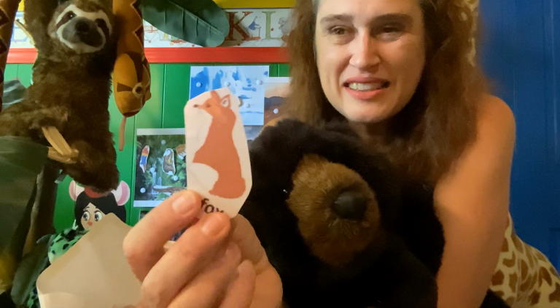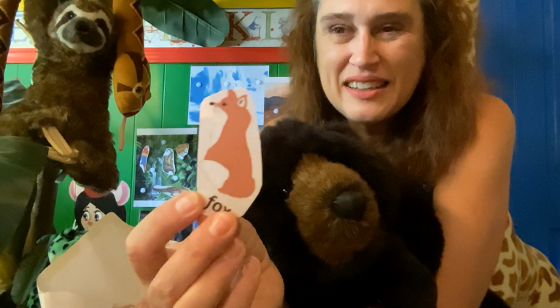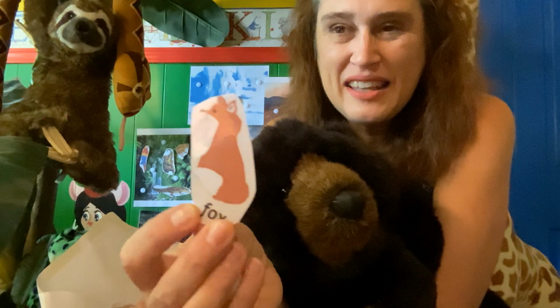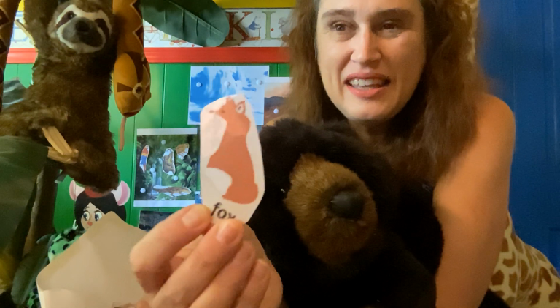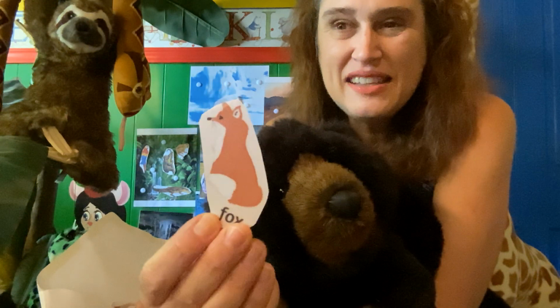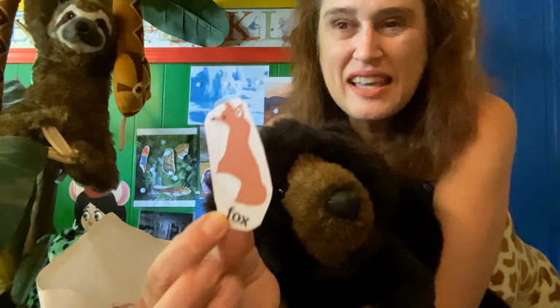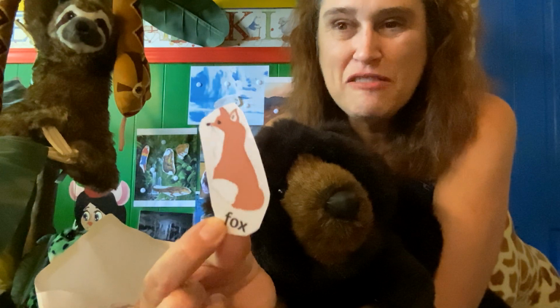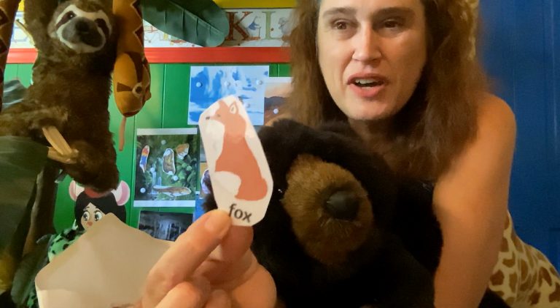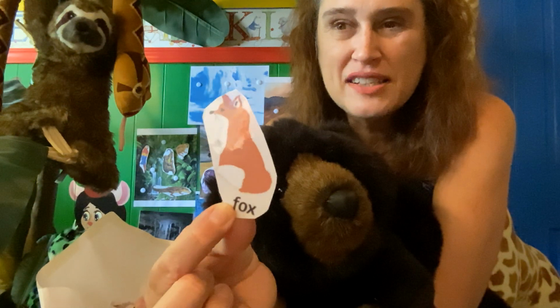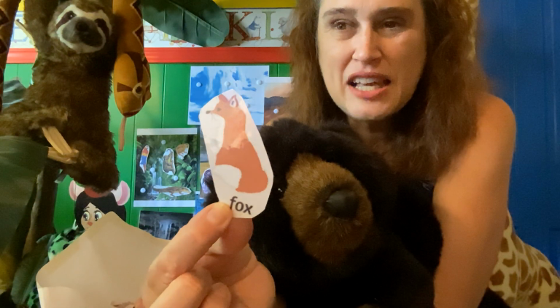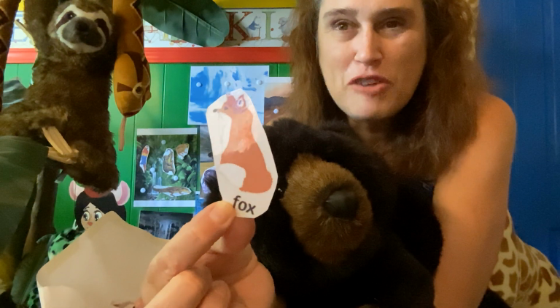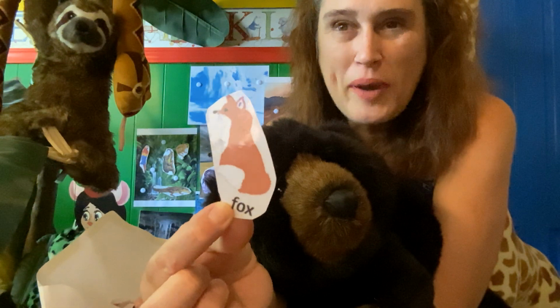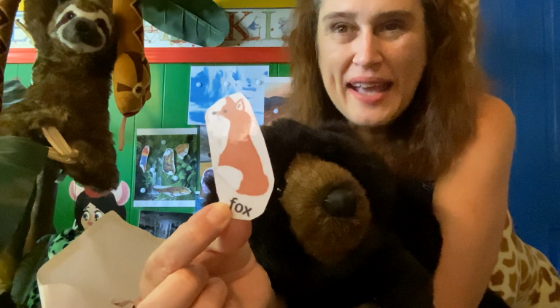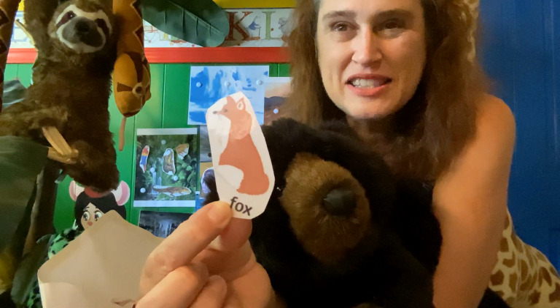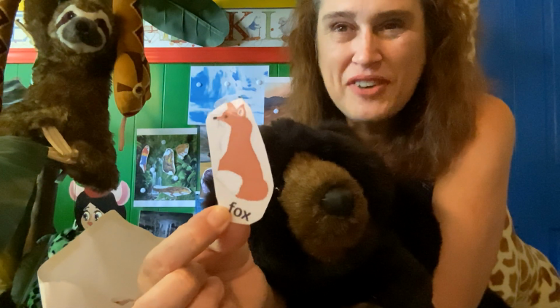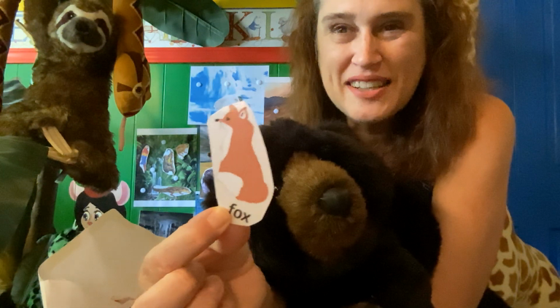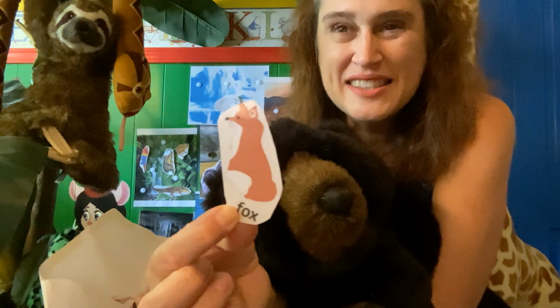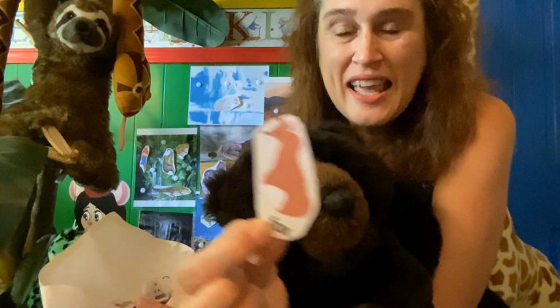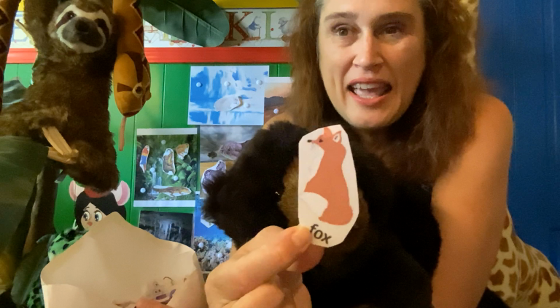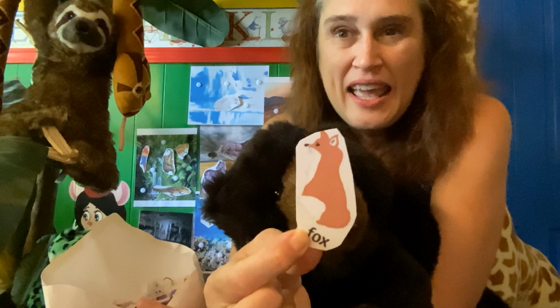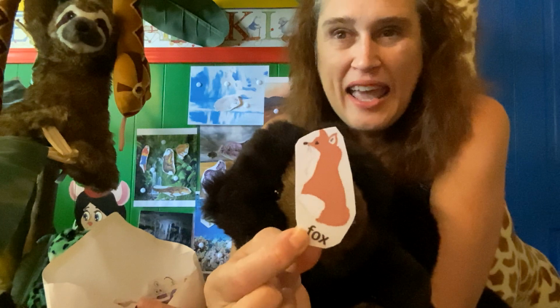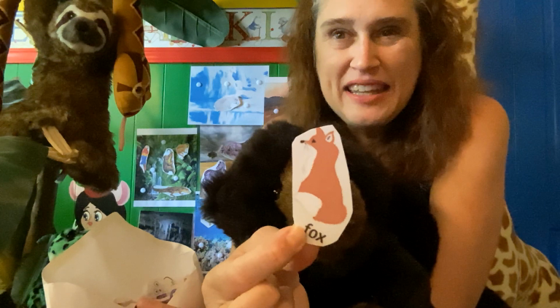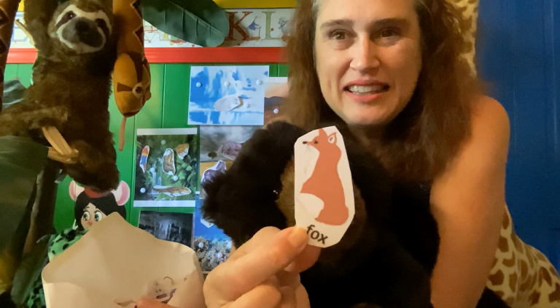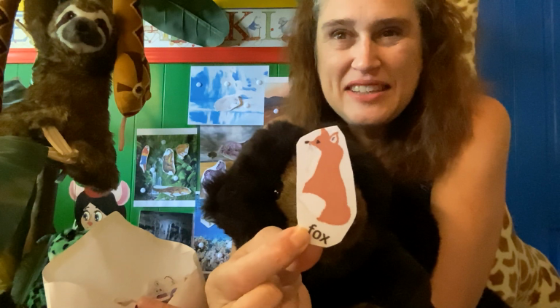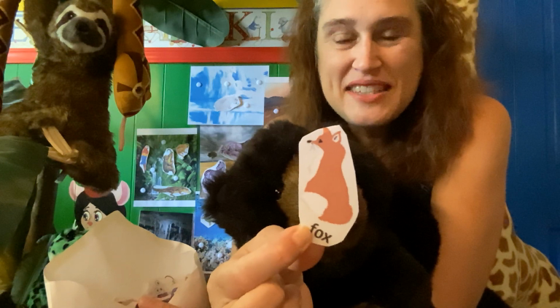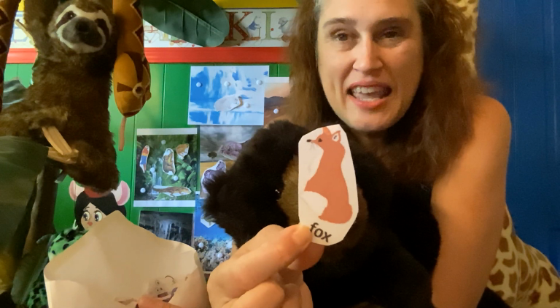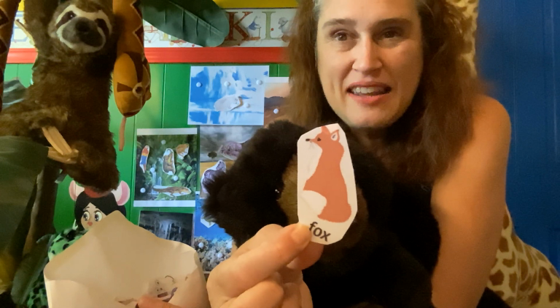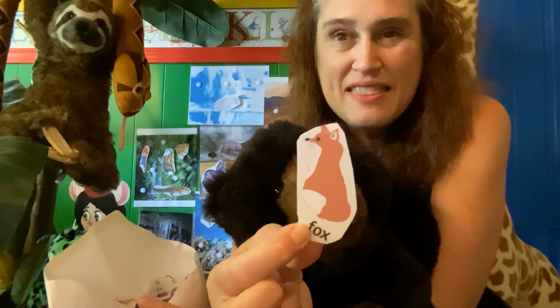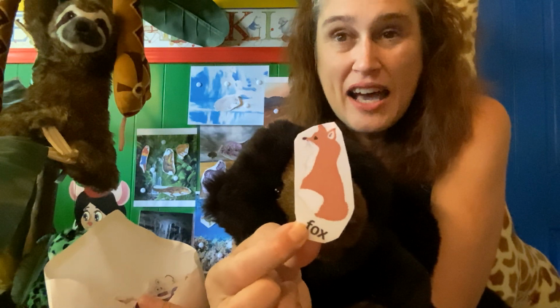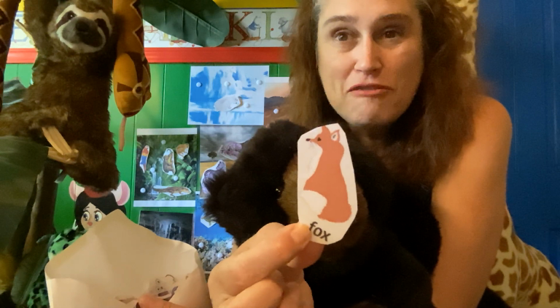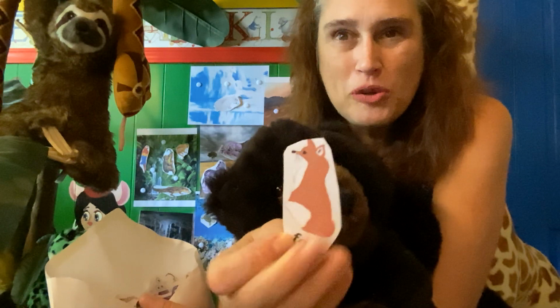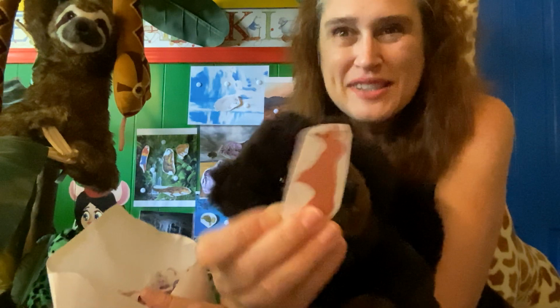He is a fox — F-O-X, fox — and he lives in the forest.